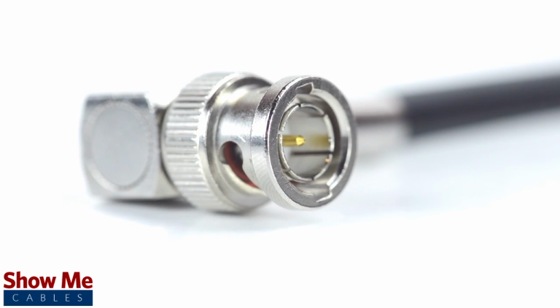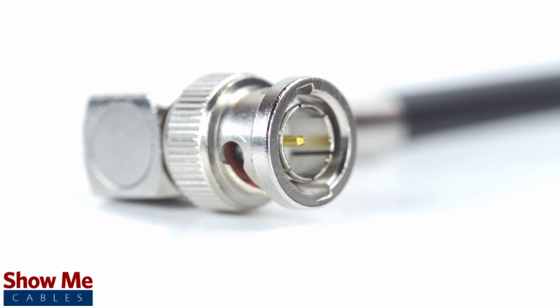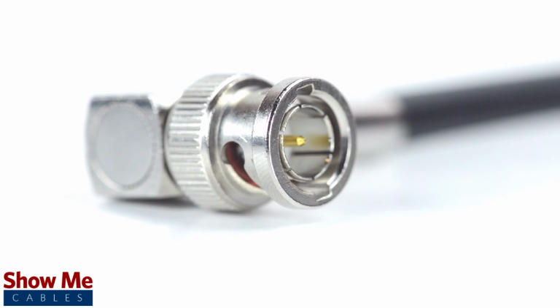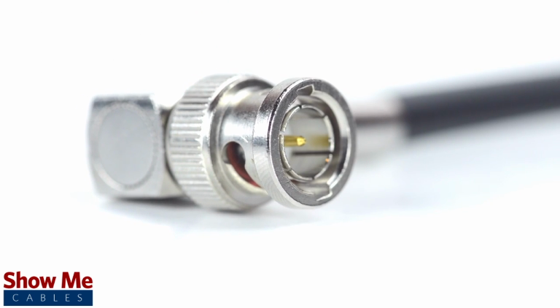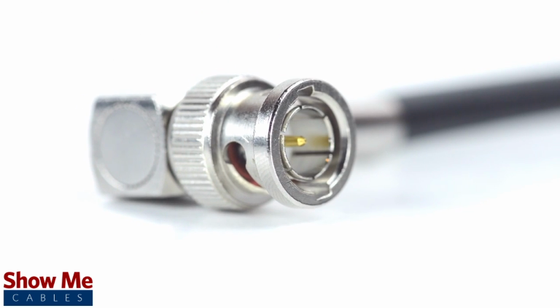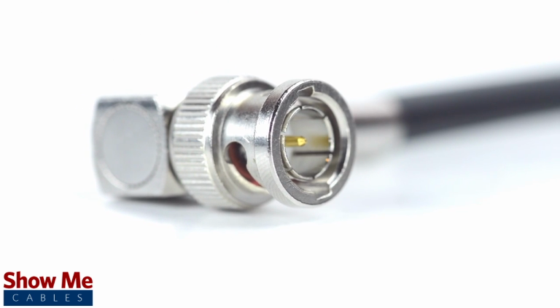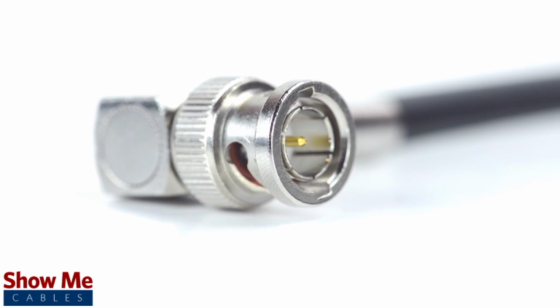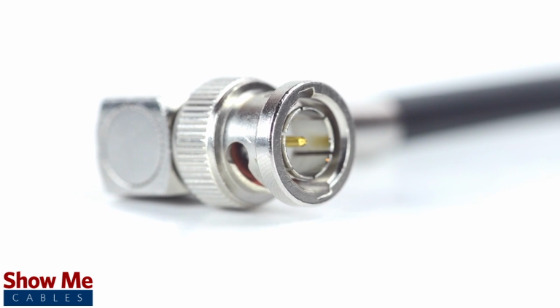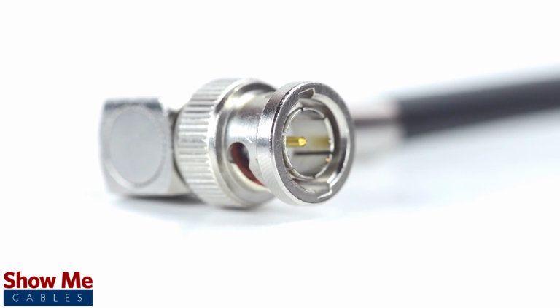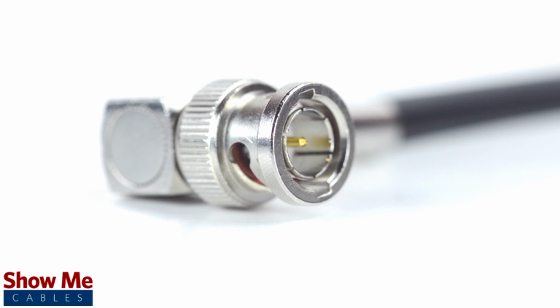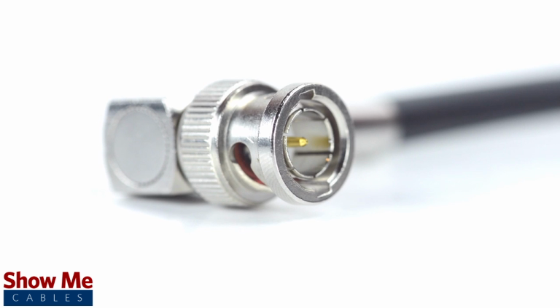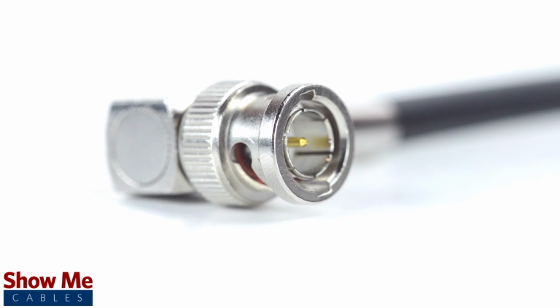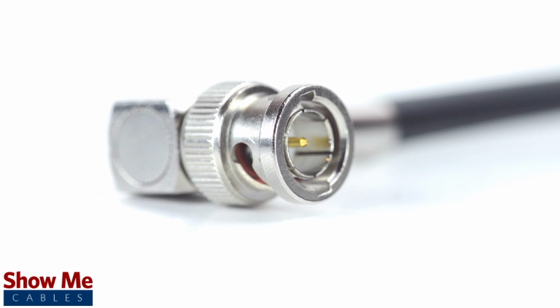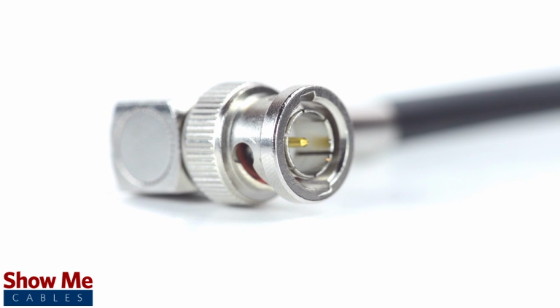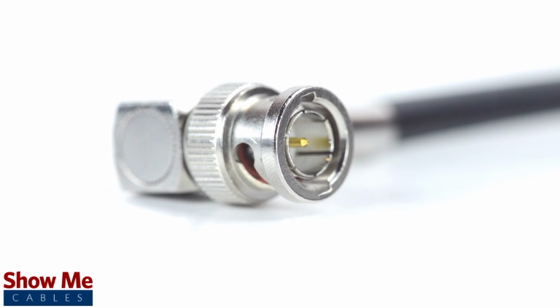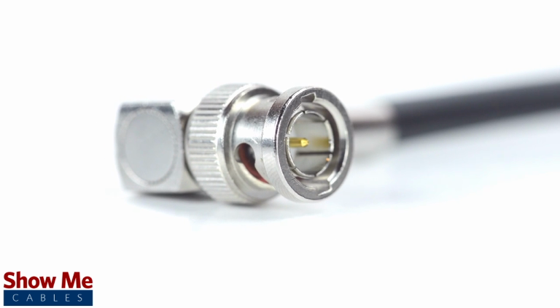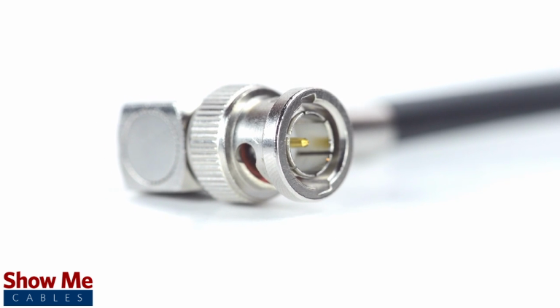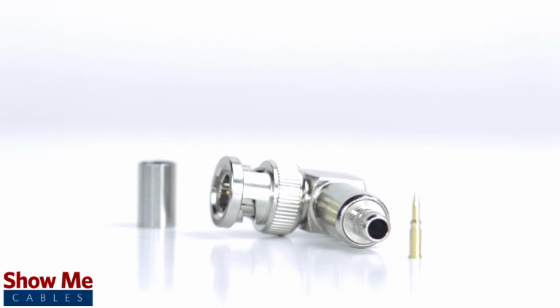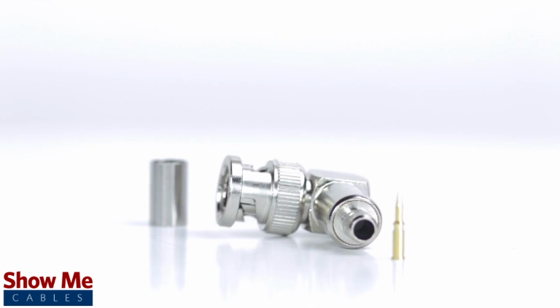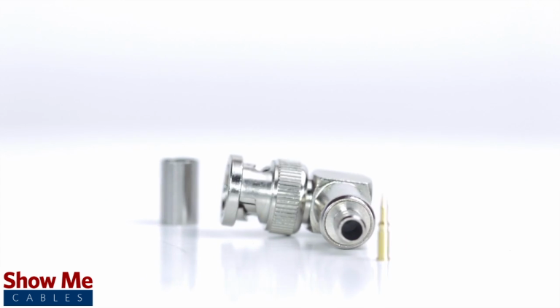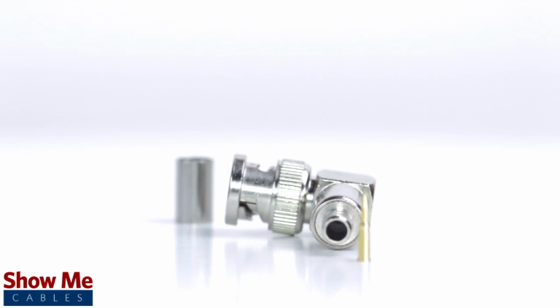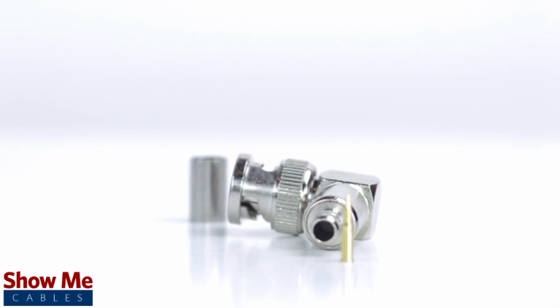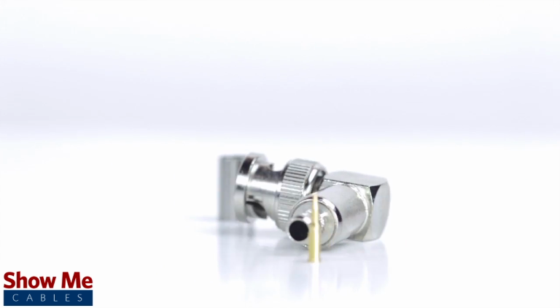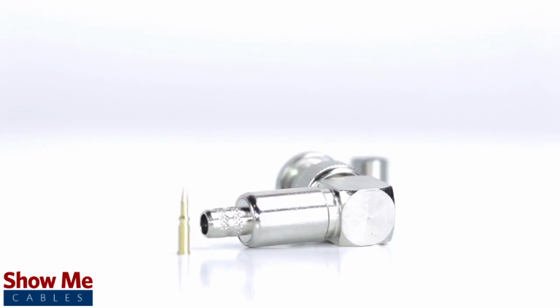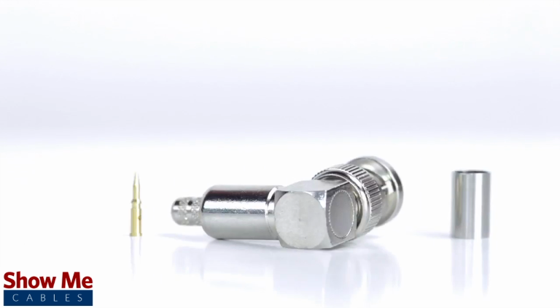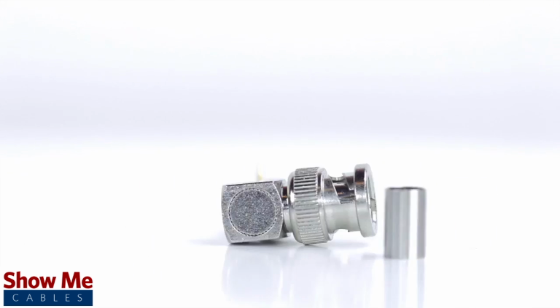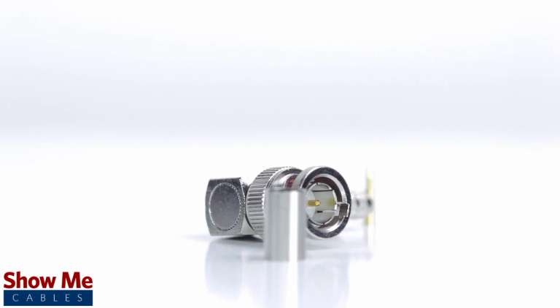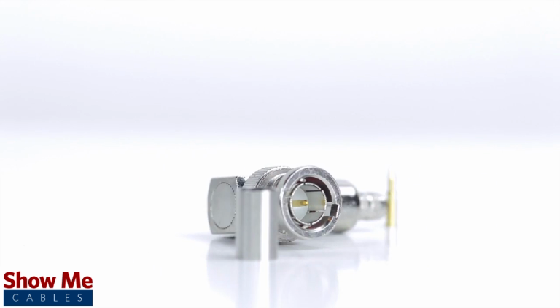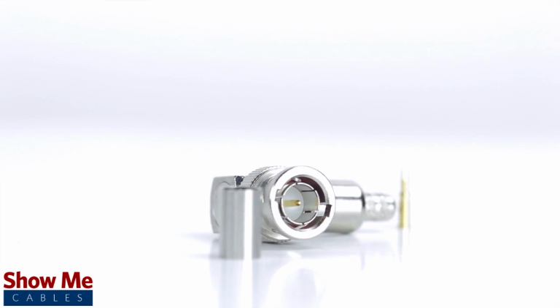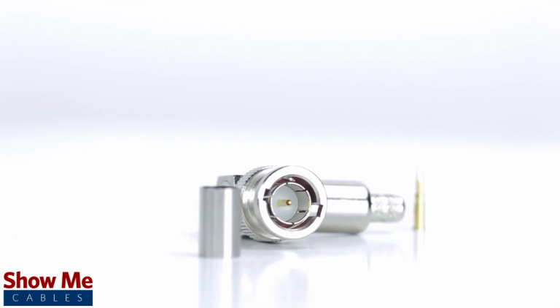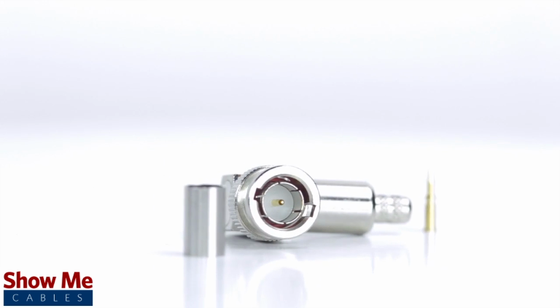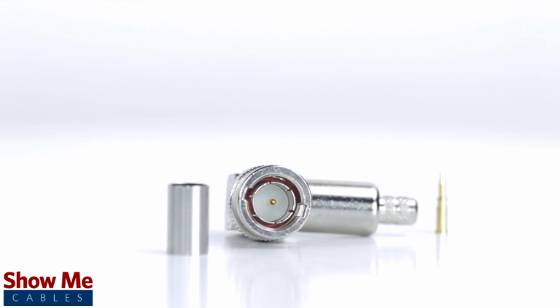Congratulations, you have successfully installed the right angle connector. For all of your cable and connector needs, choose Show Me Cables.